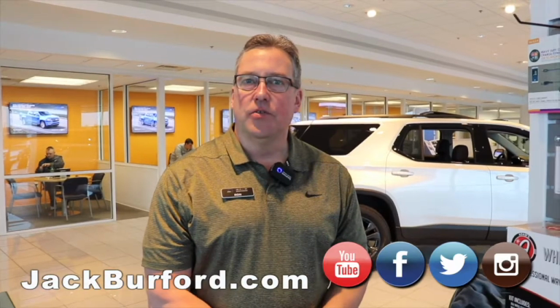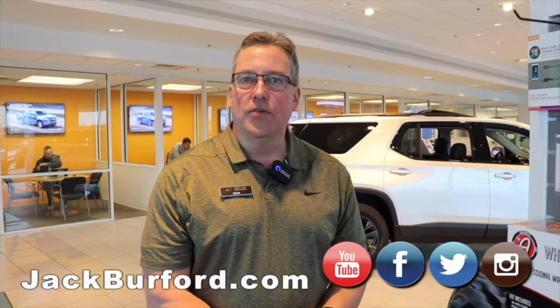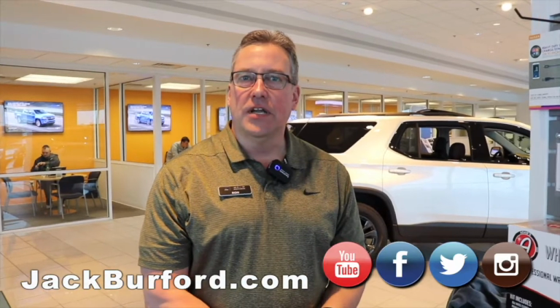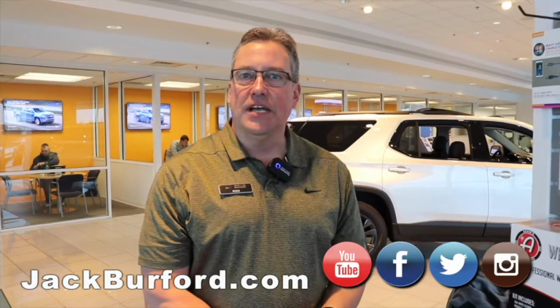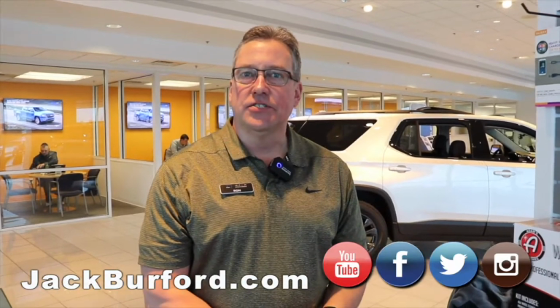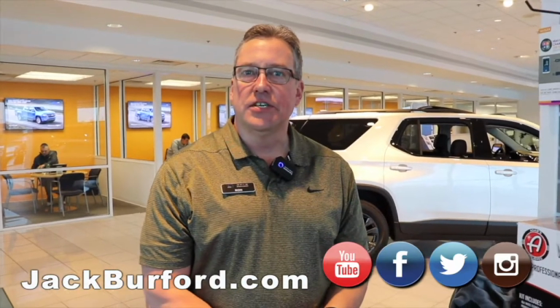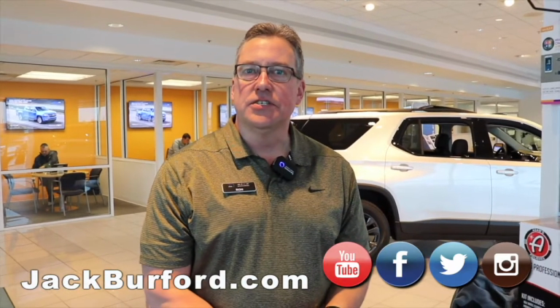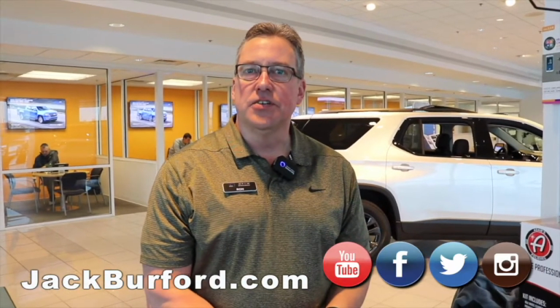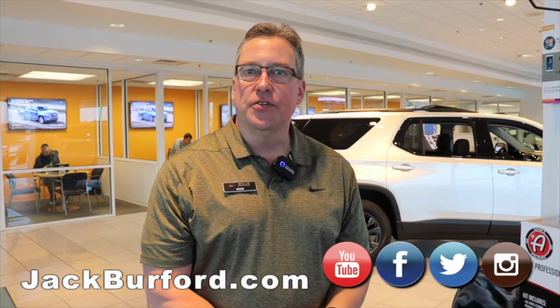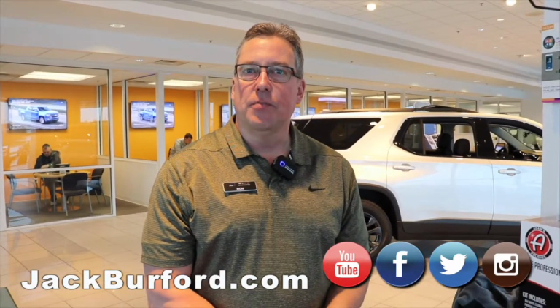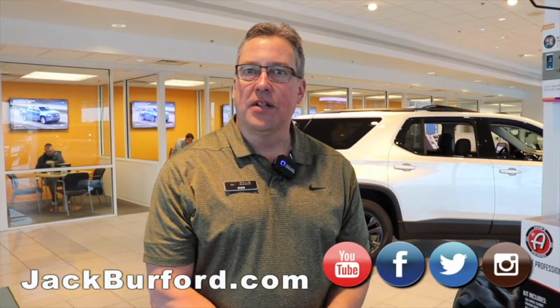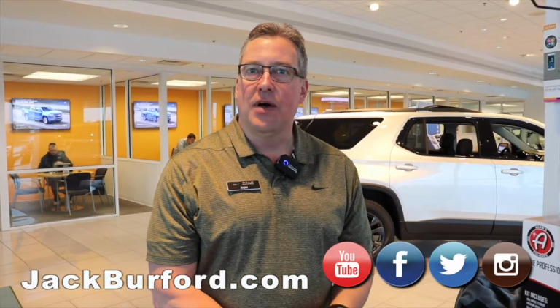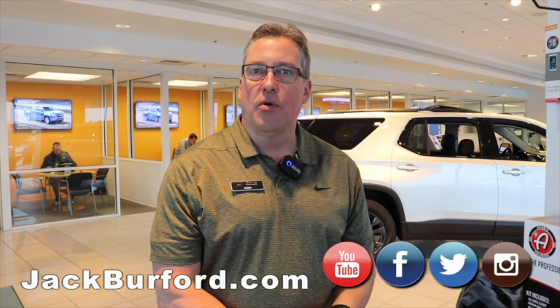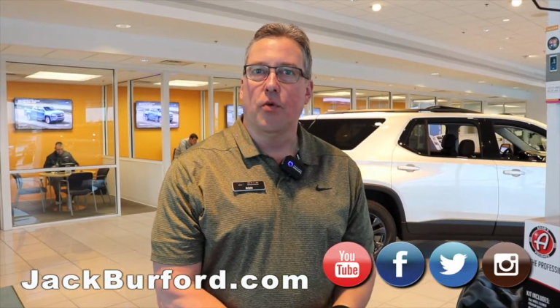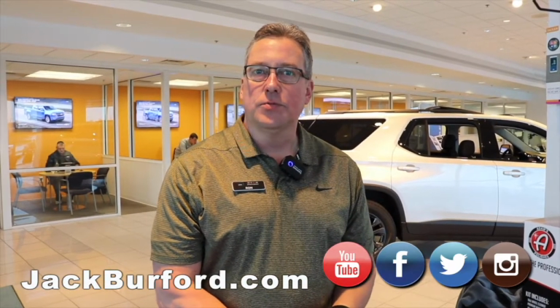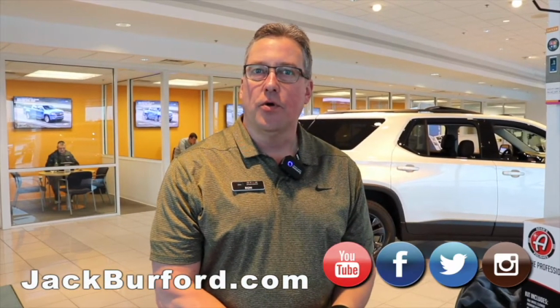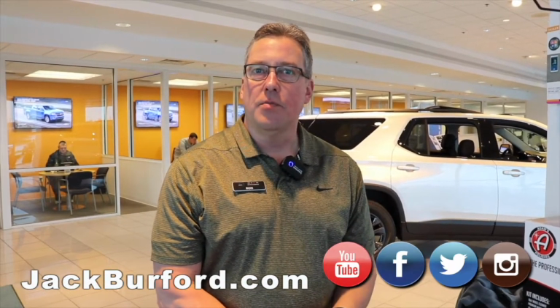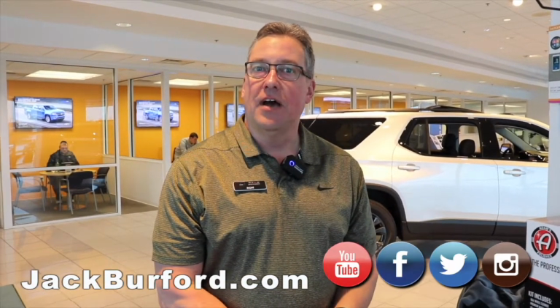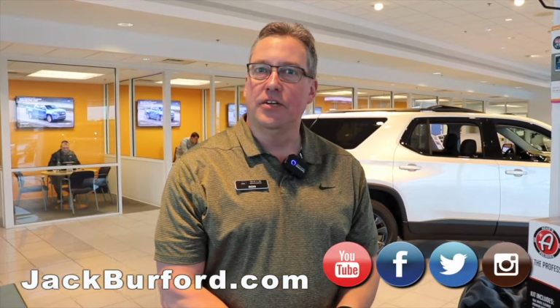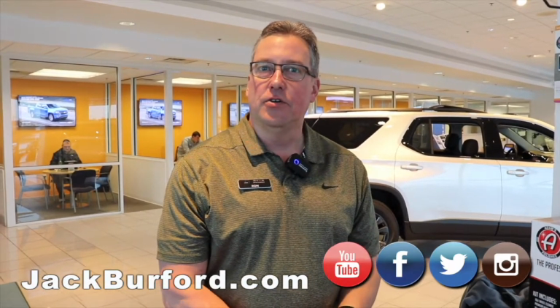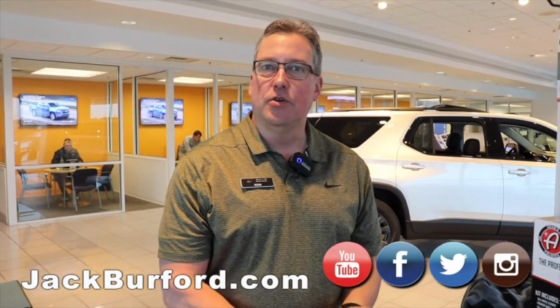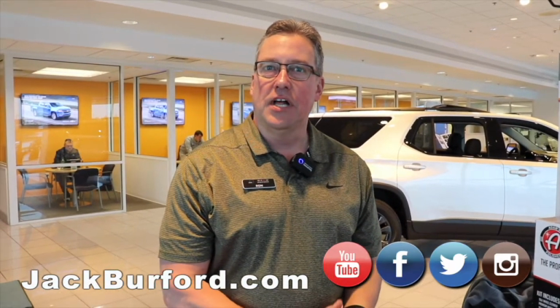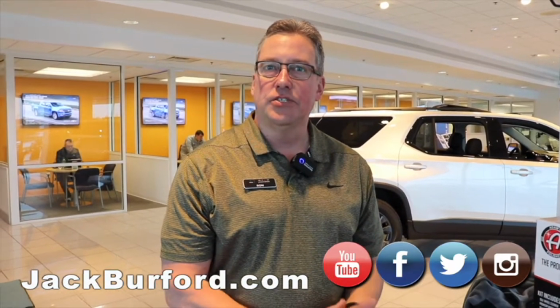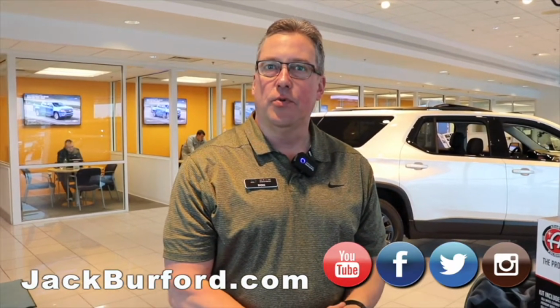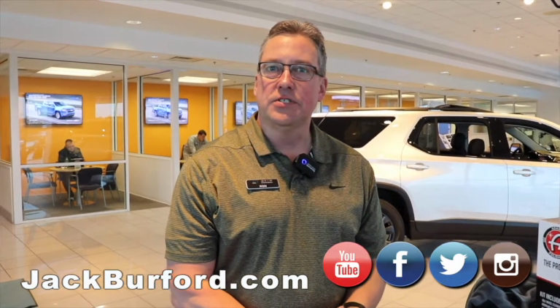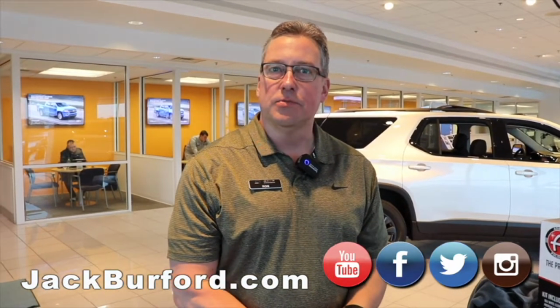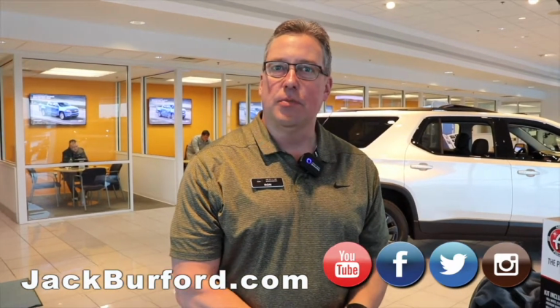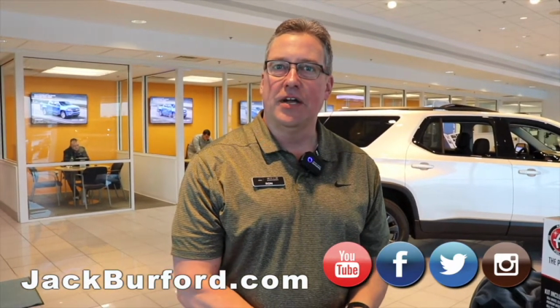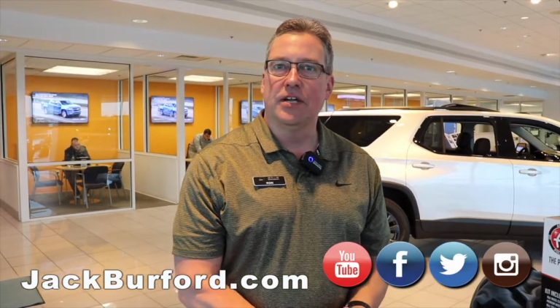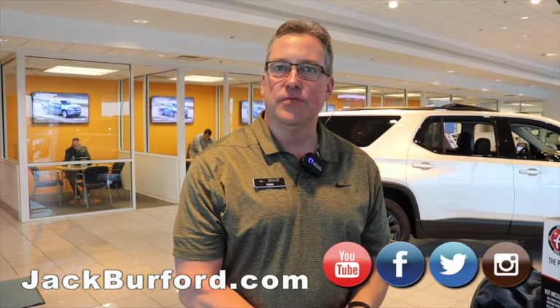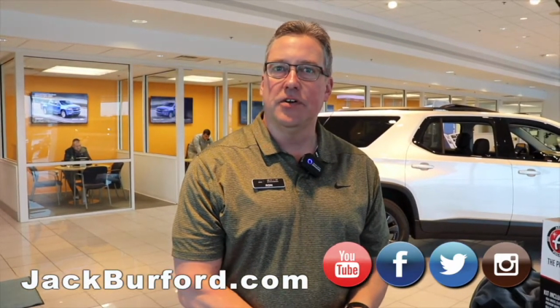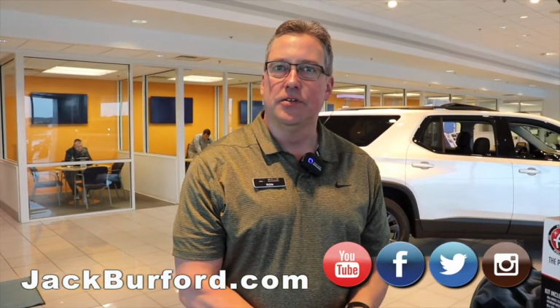Don't forget to ask your sales consultant about the My Rewards Program and how you can utilize your points when you buy your next vehicle.